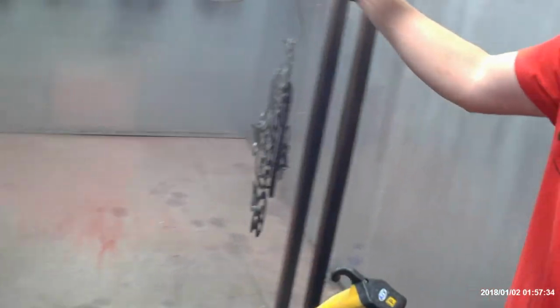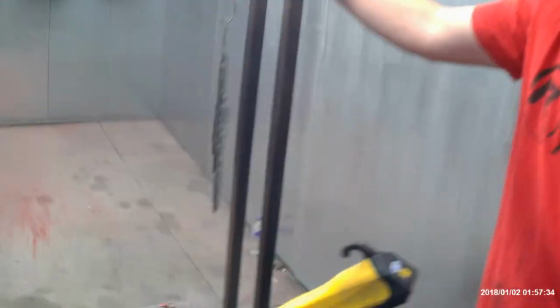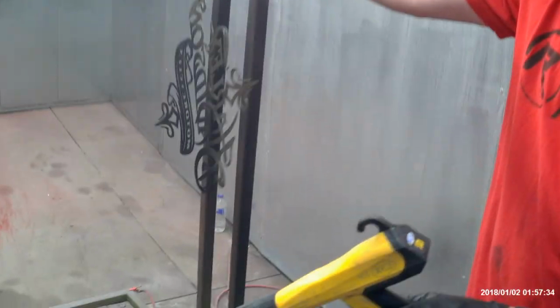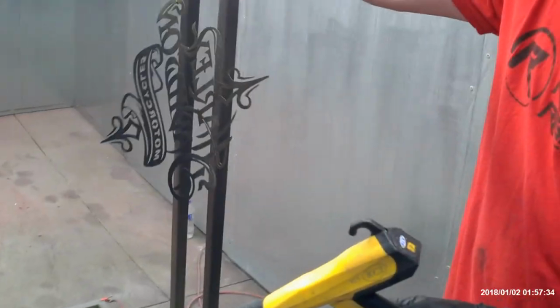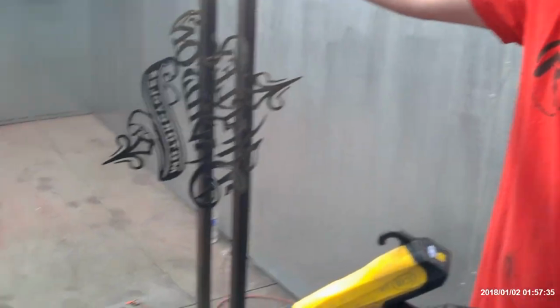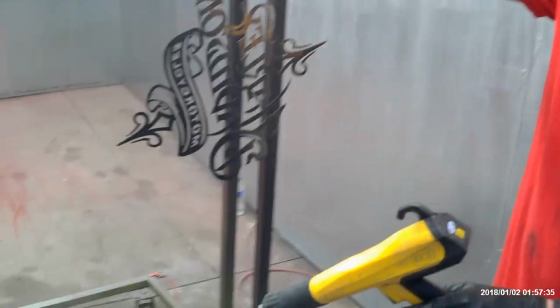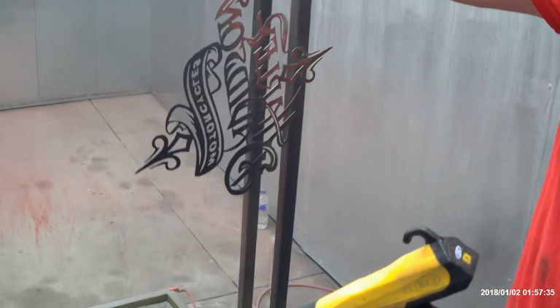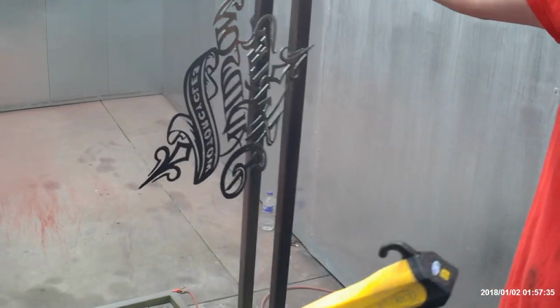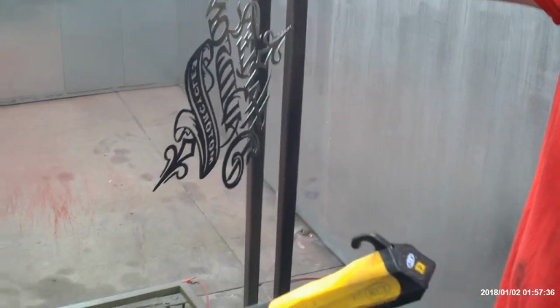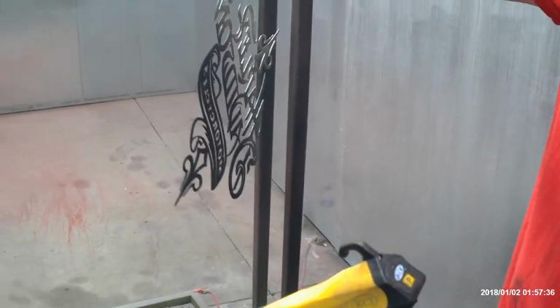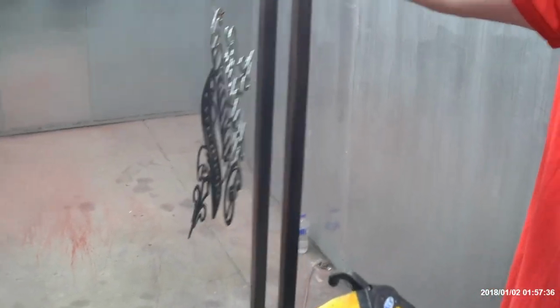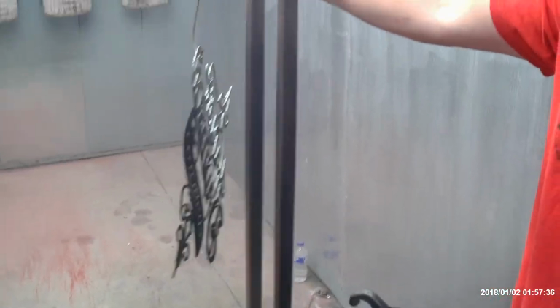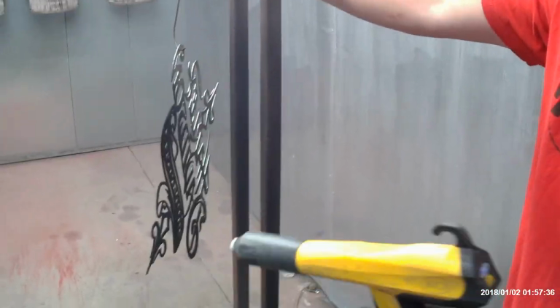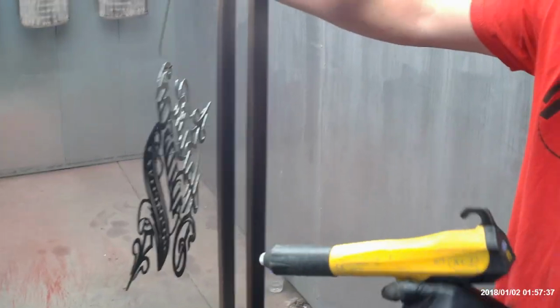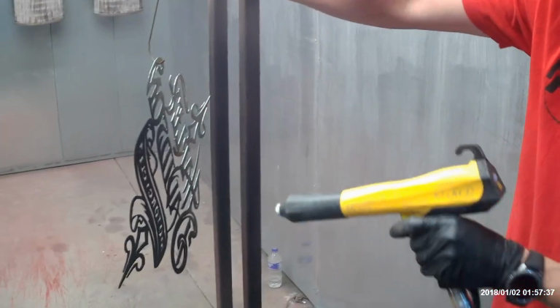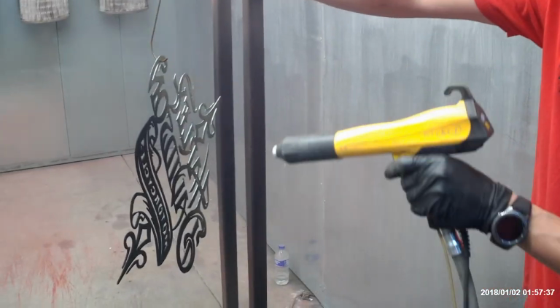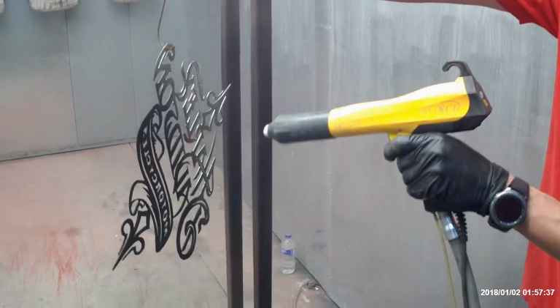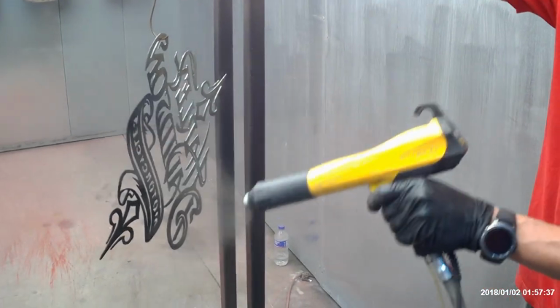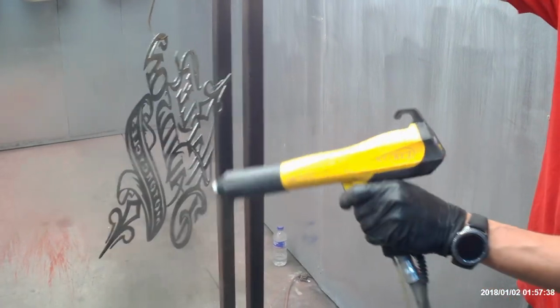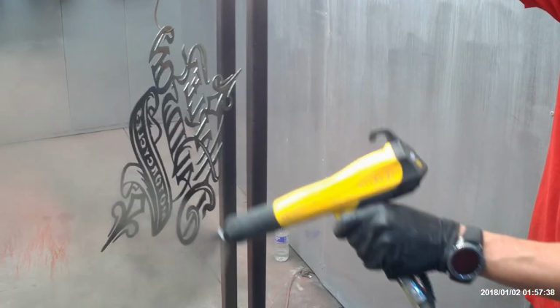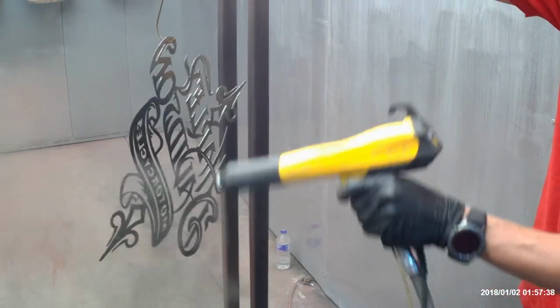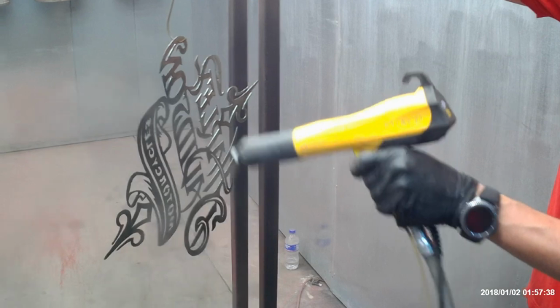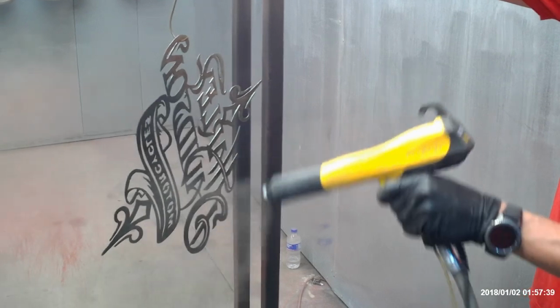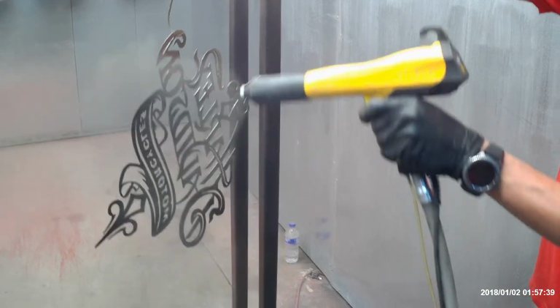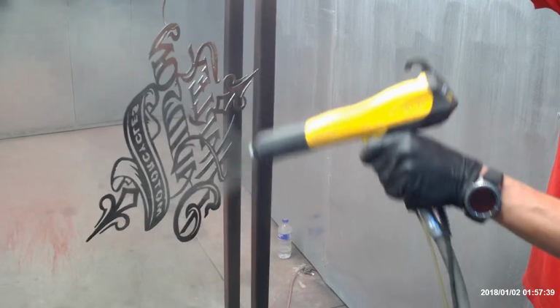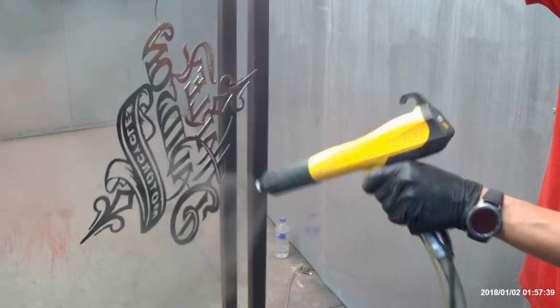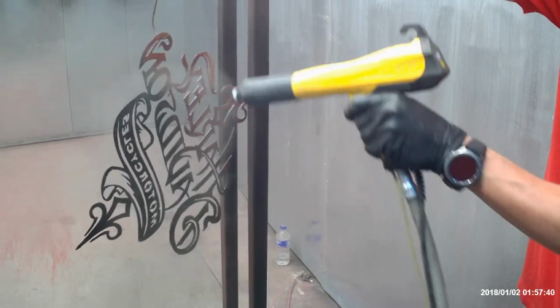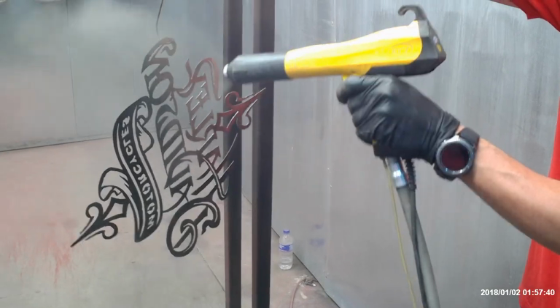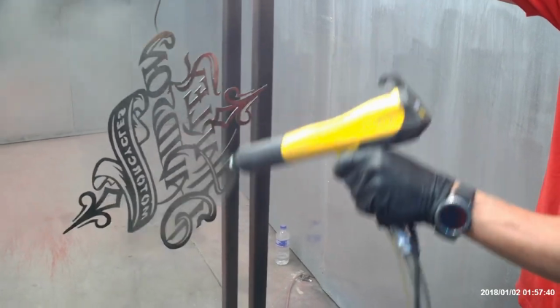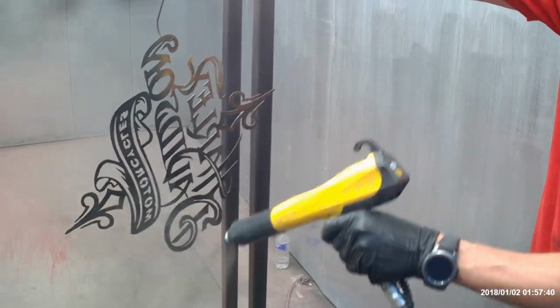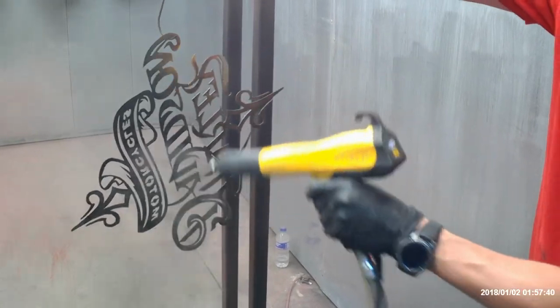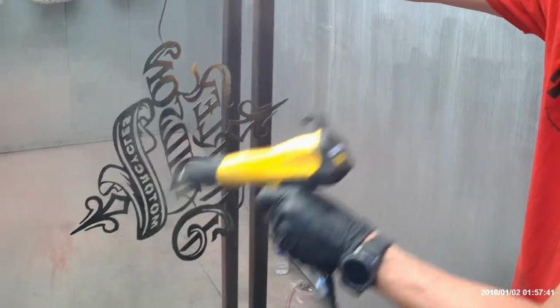If you're looking for hangers, these spinning hangers are a lifesaver, especially with wheels. We do a lot of wheels.